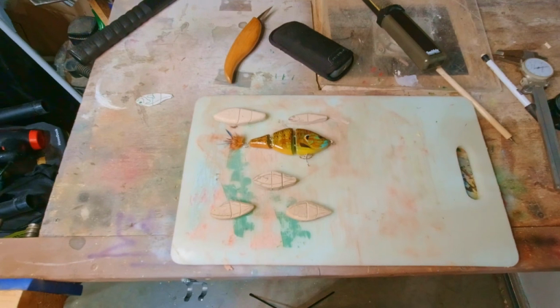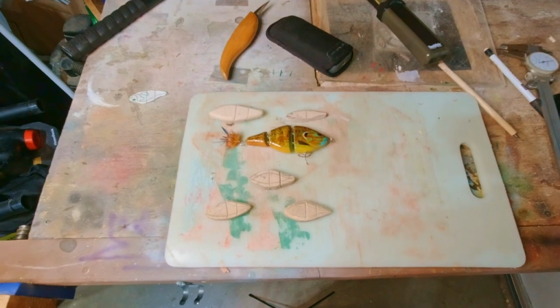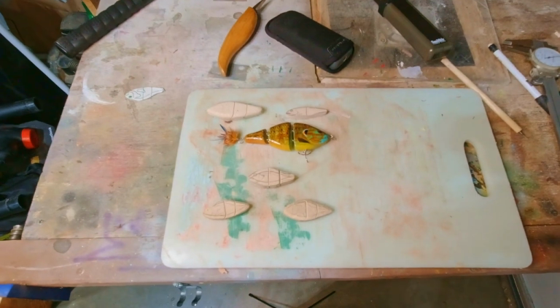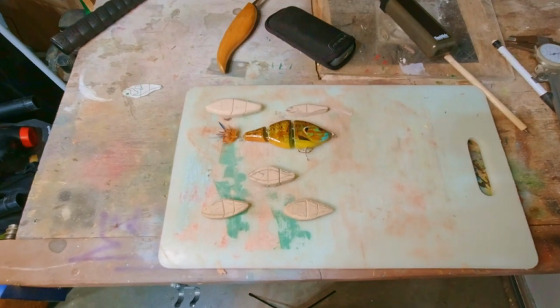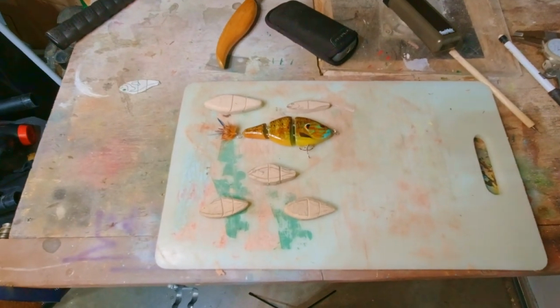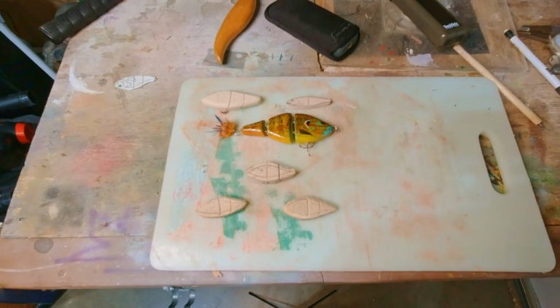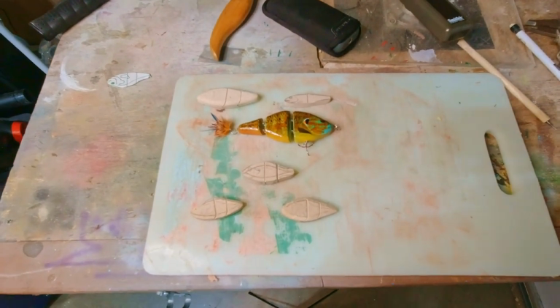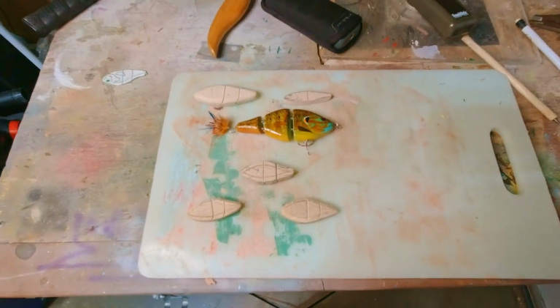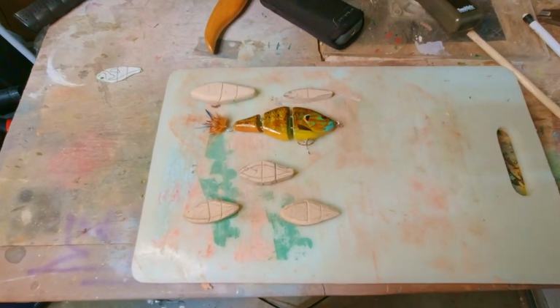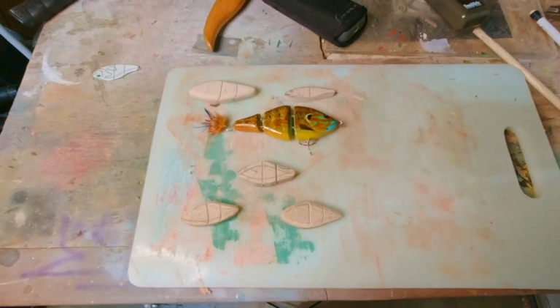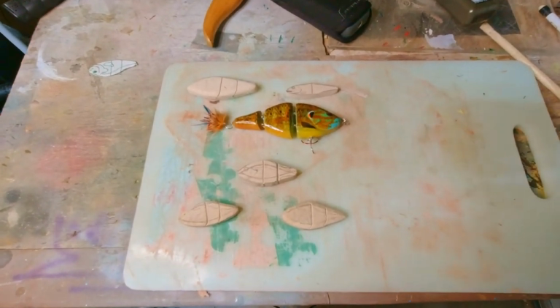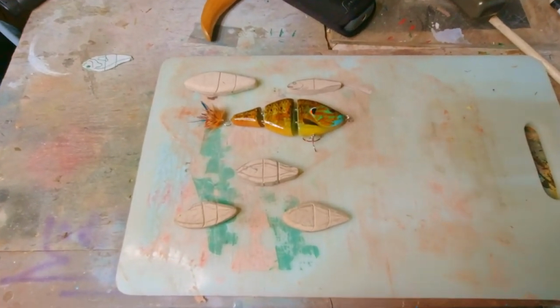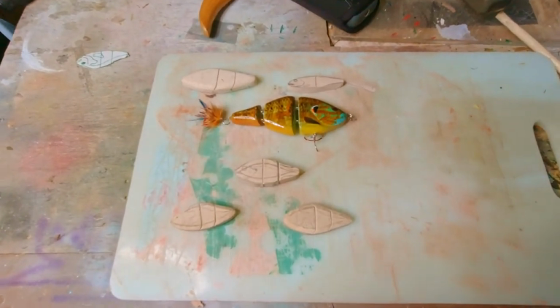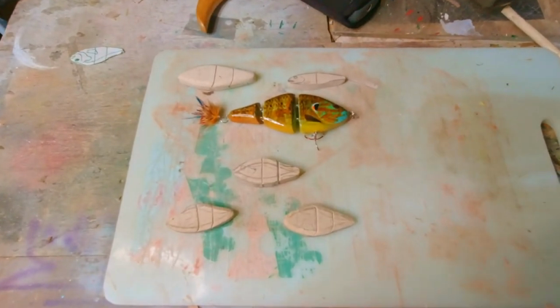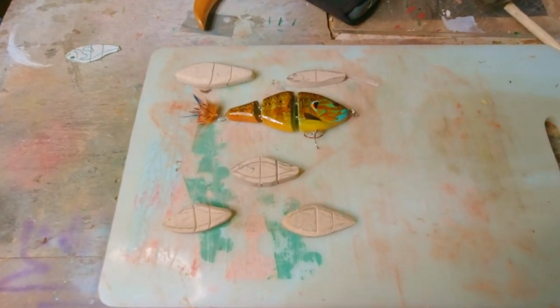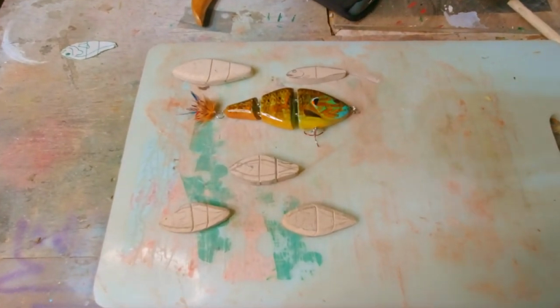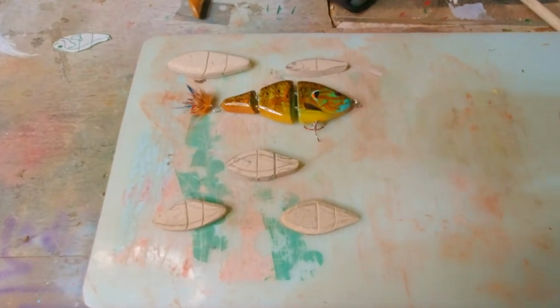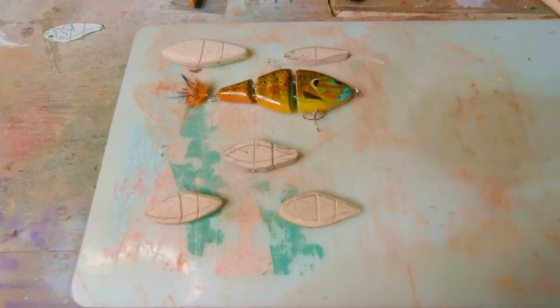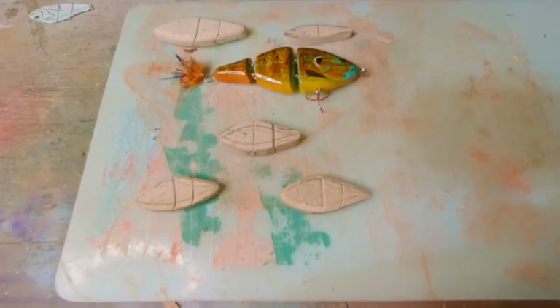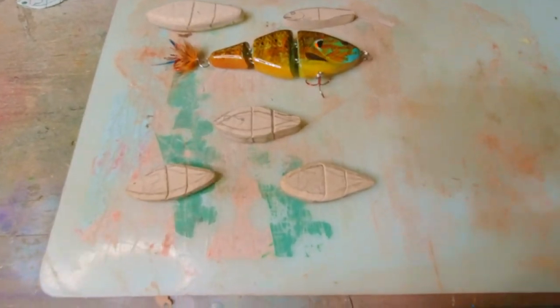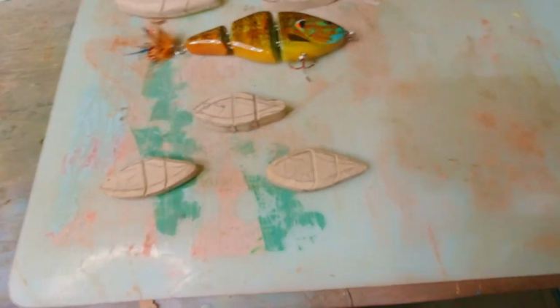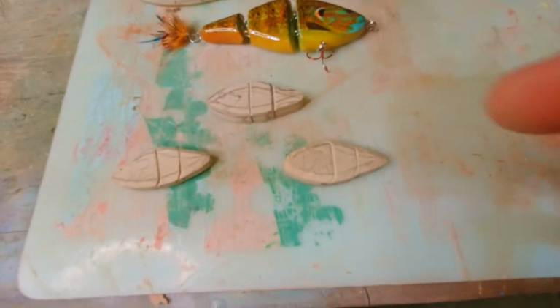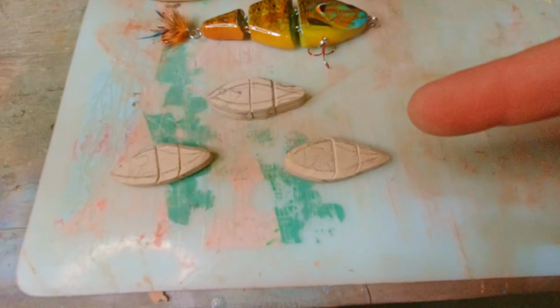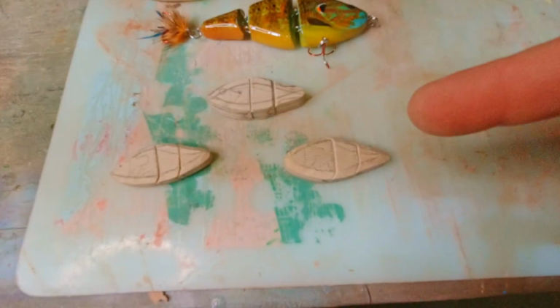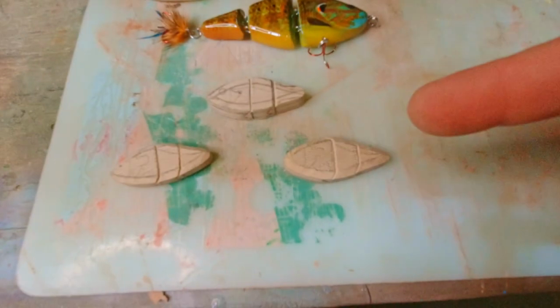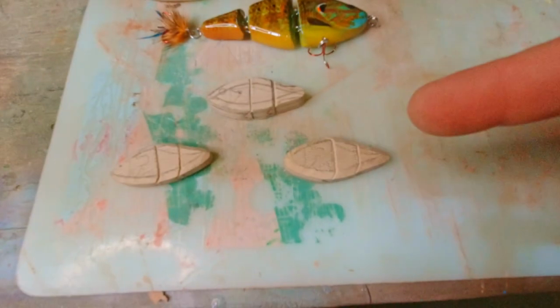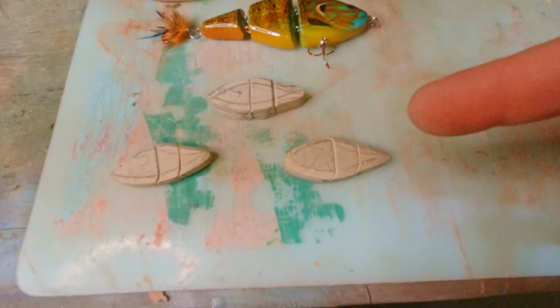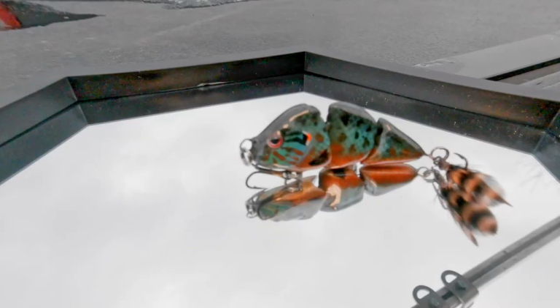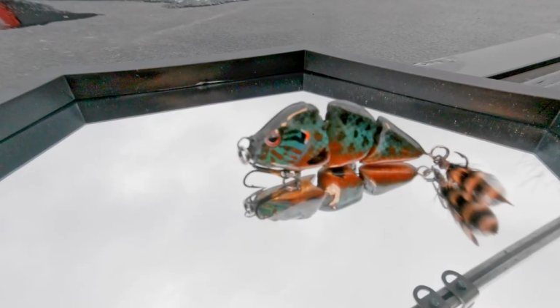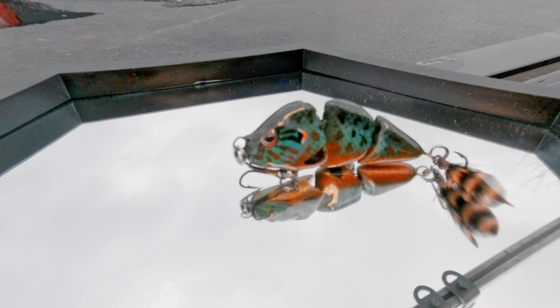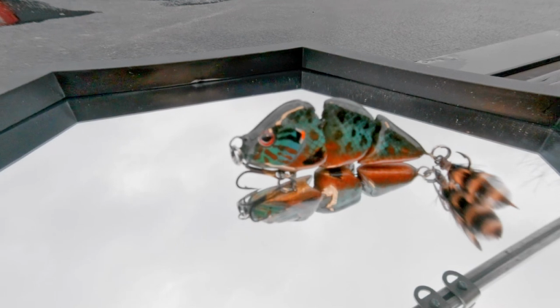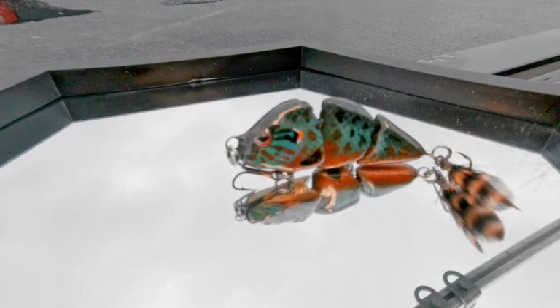This video is on making that trio of fish, just like that big one. Here's the color pattern.